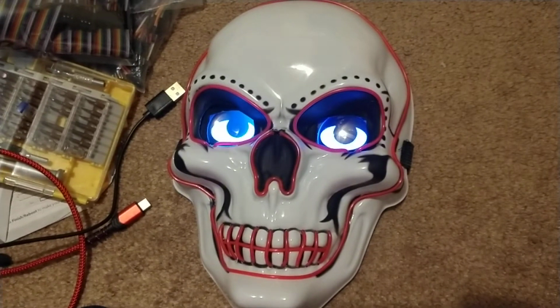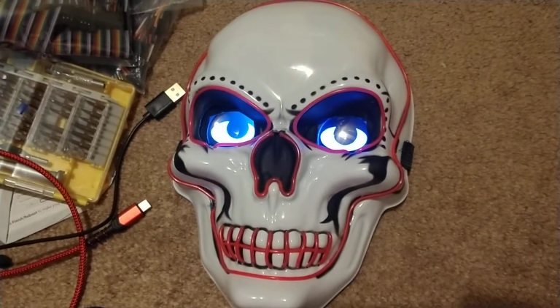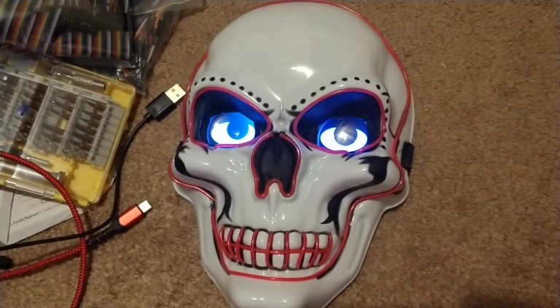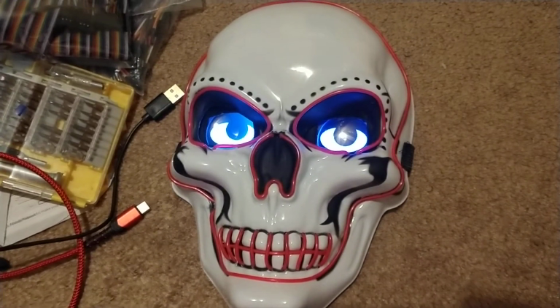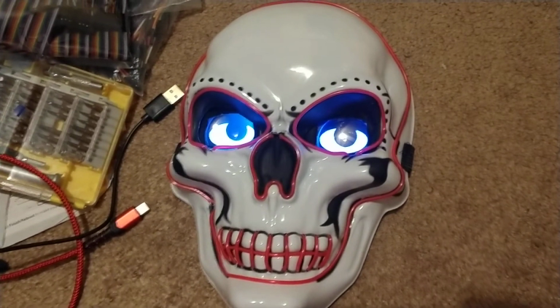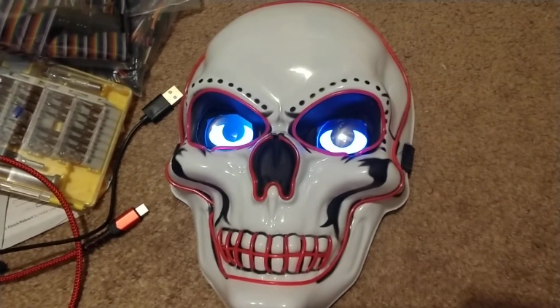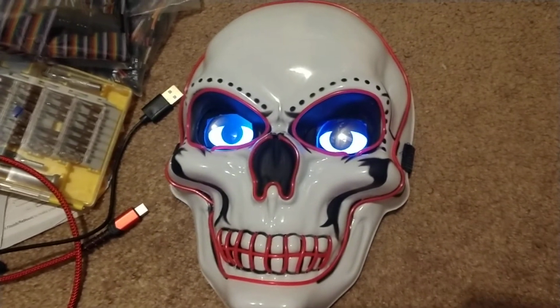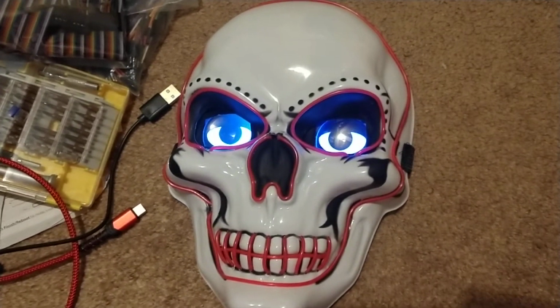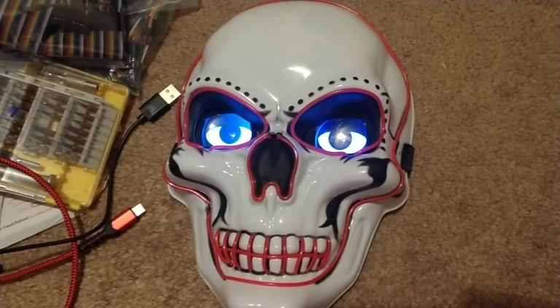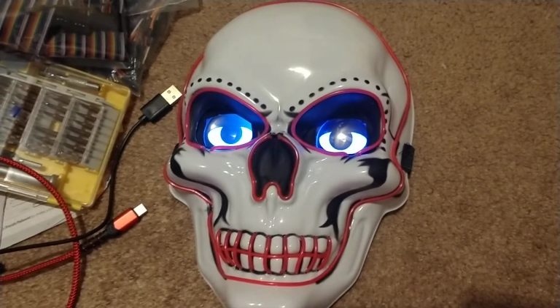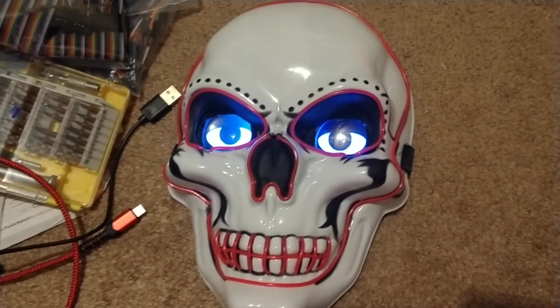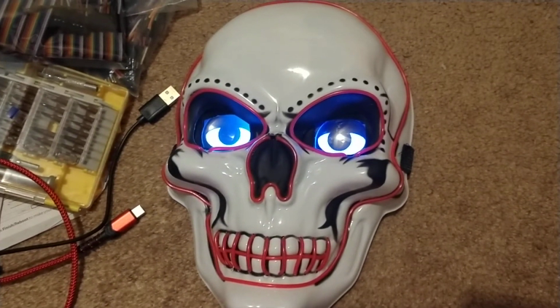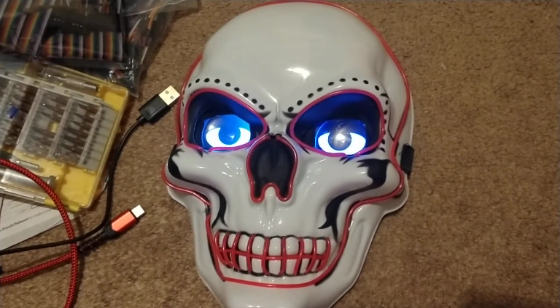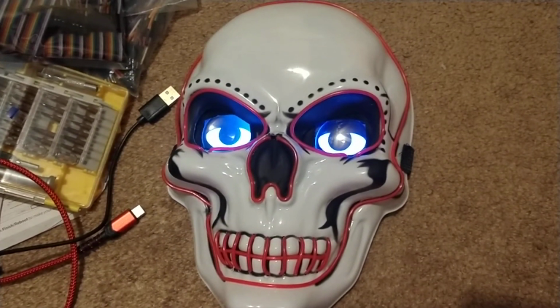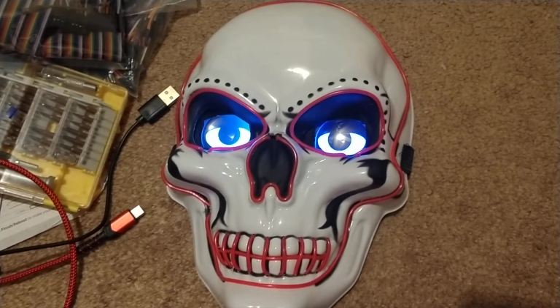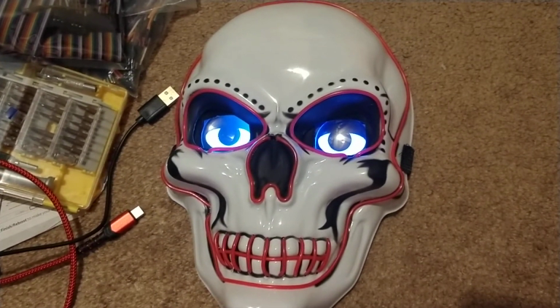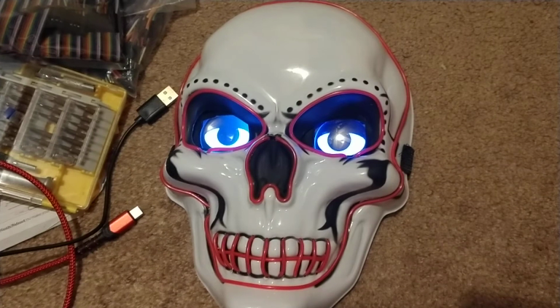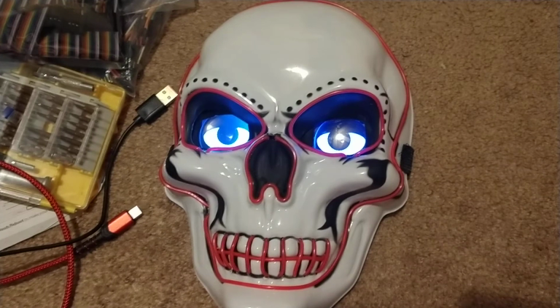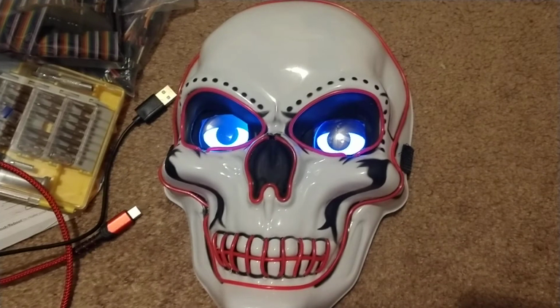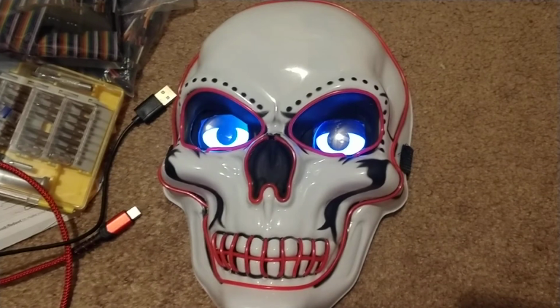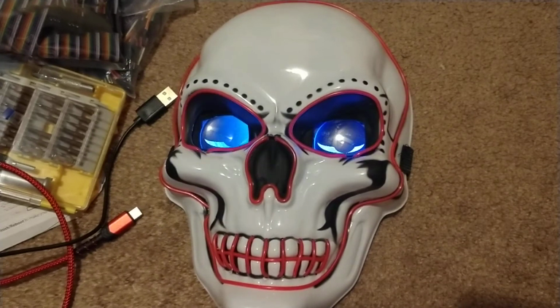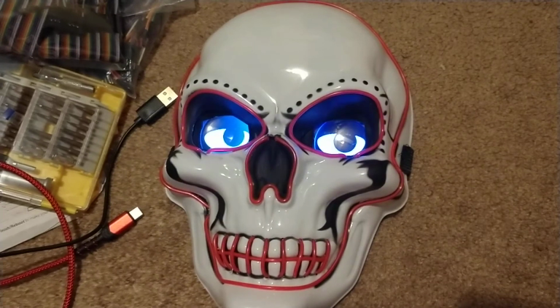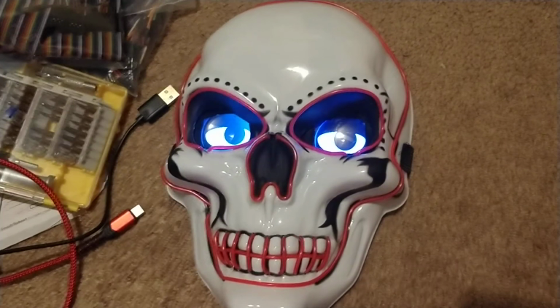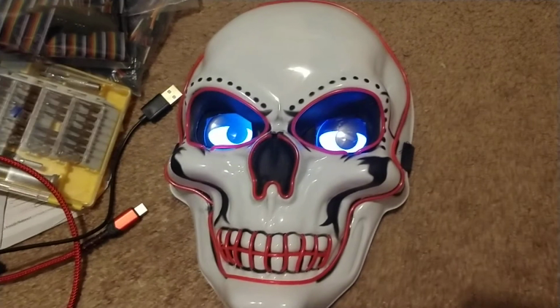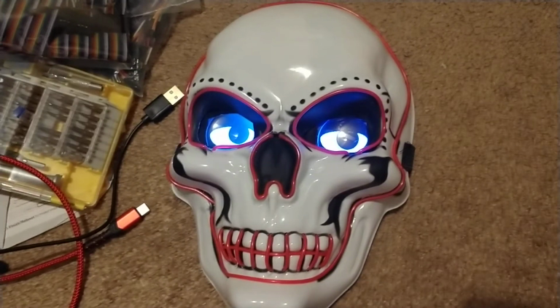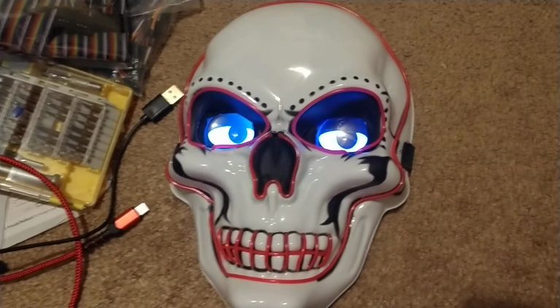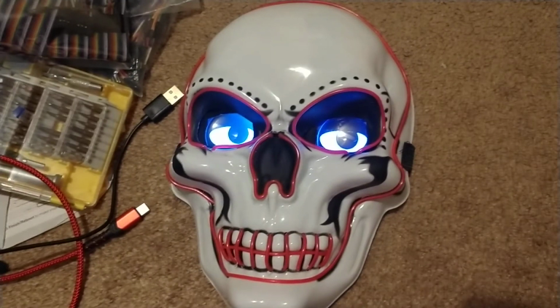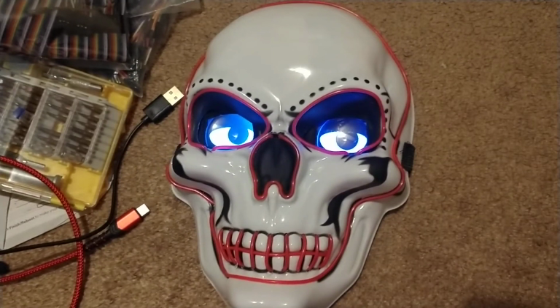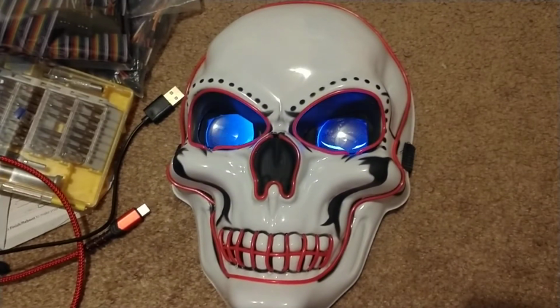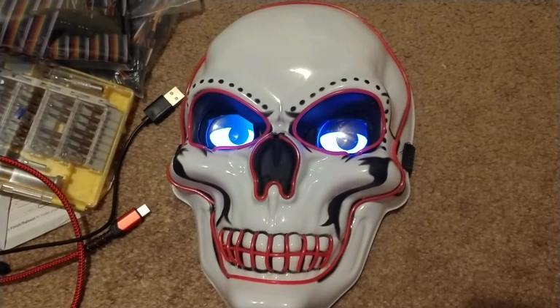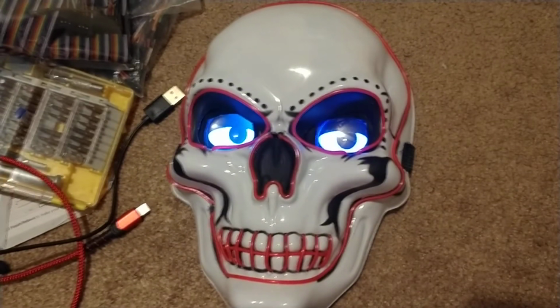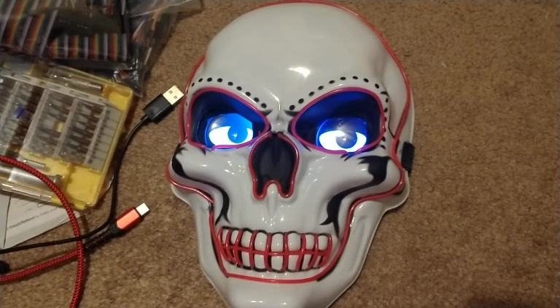And better yet, I don't have to stick my face in this horribly uncomfortable mask to enjoy it.